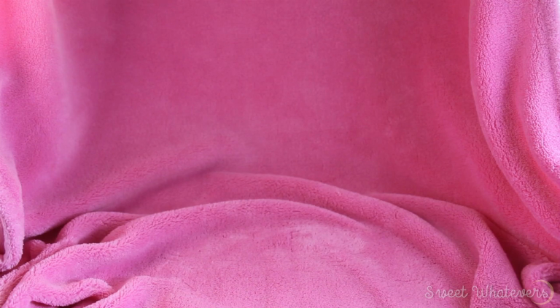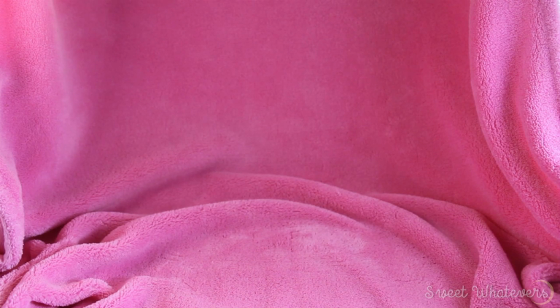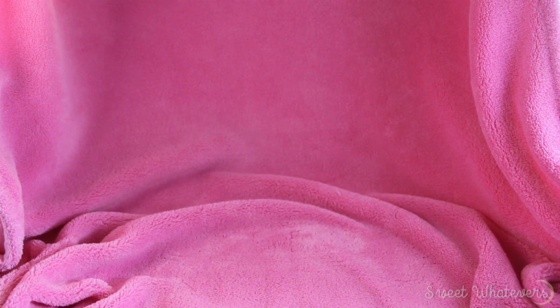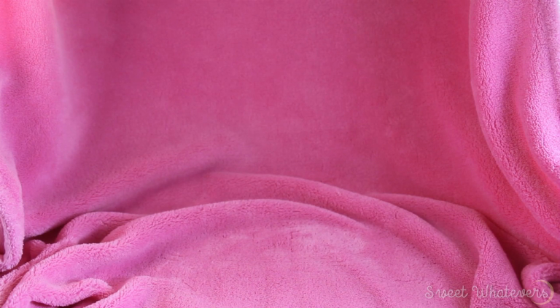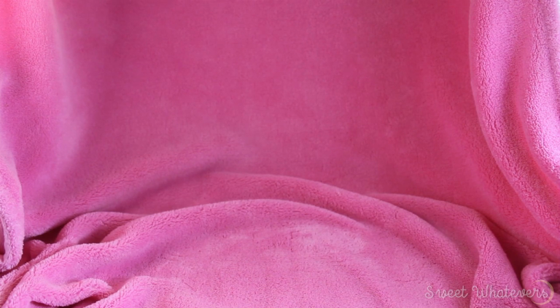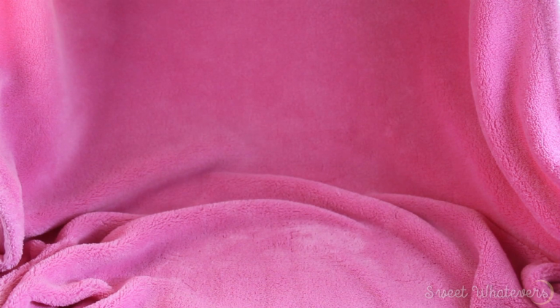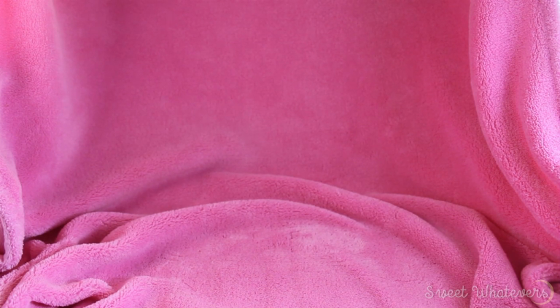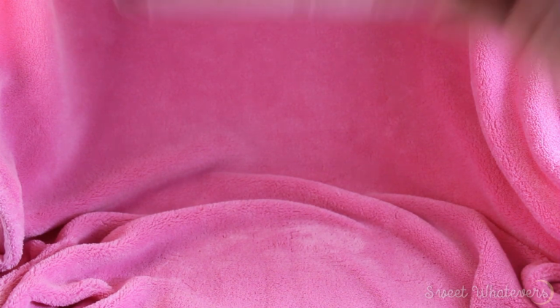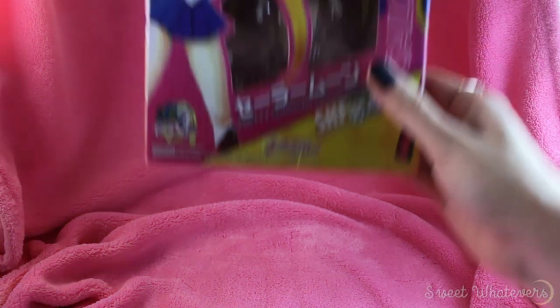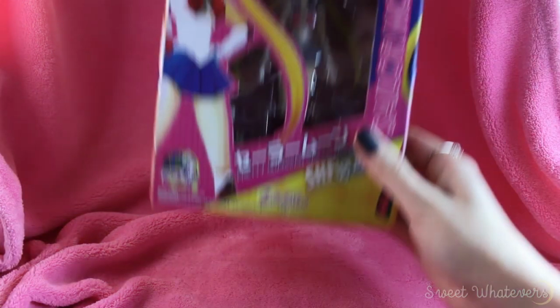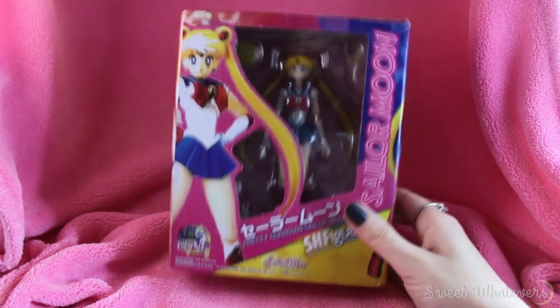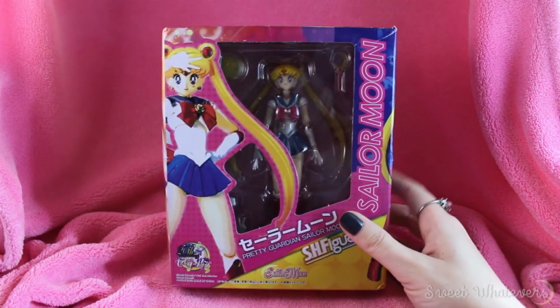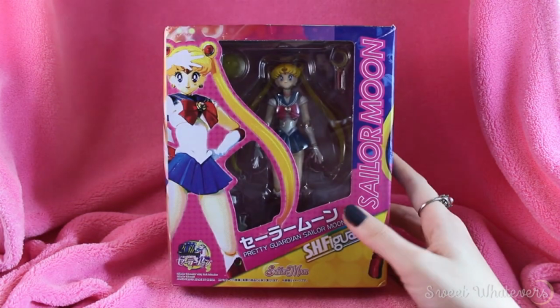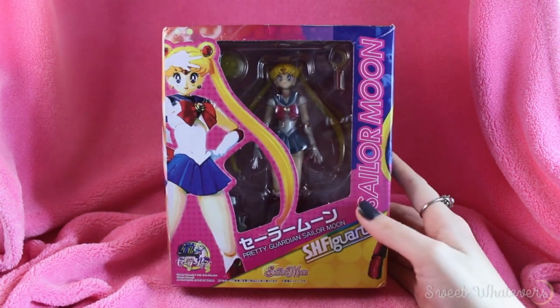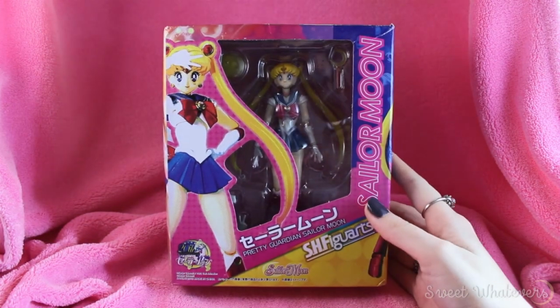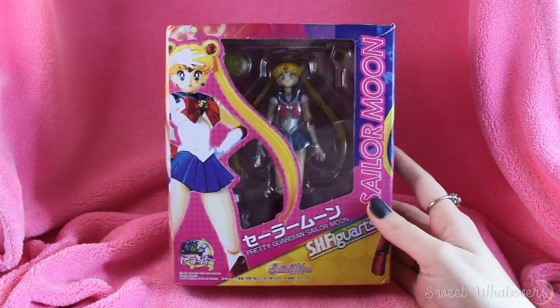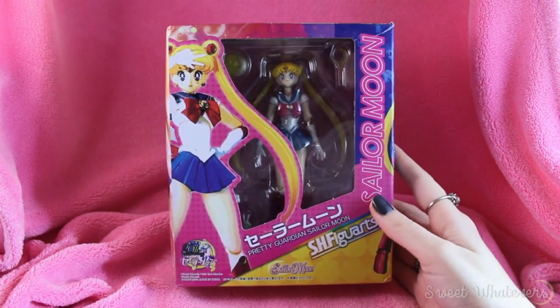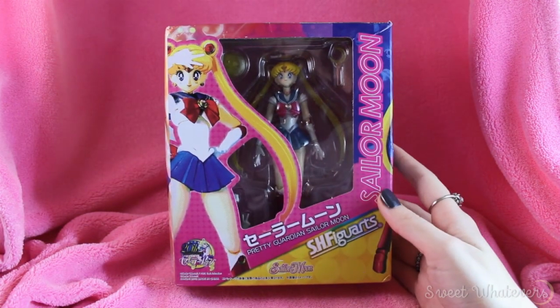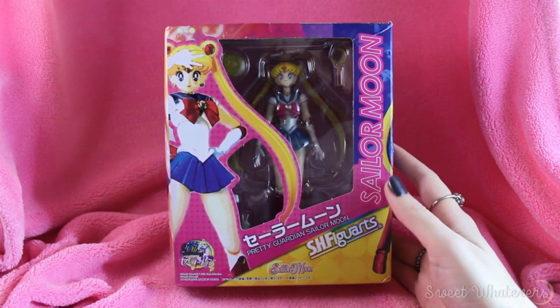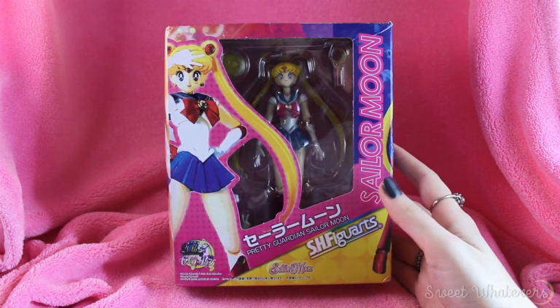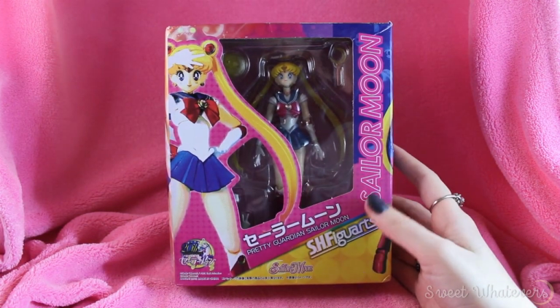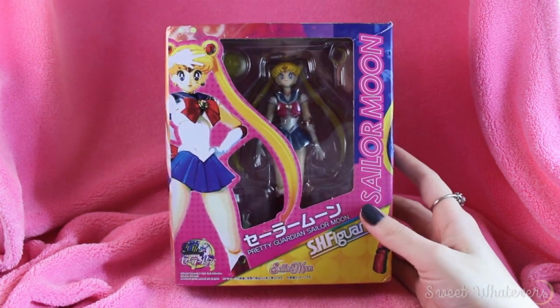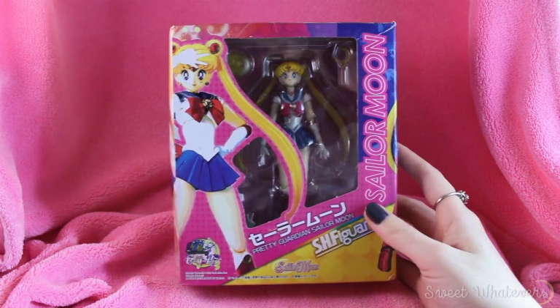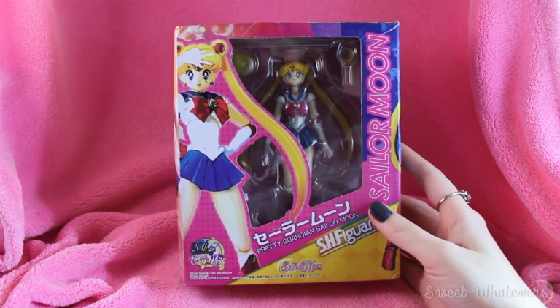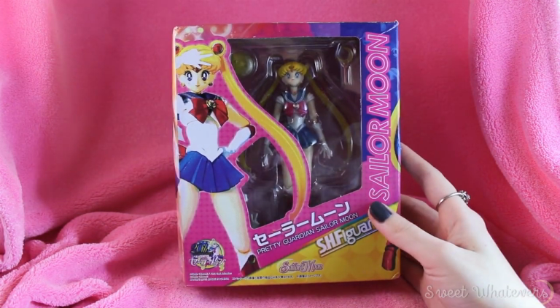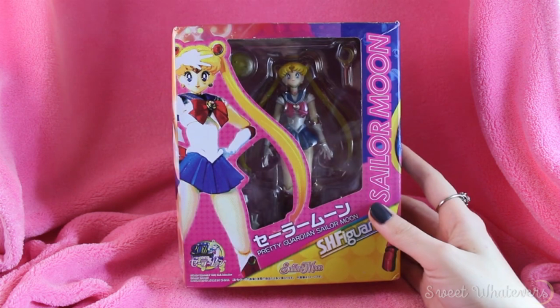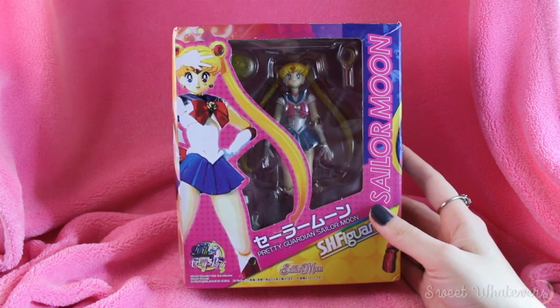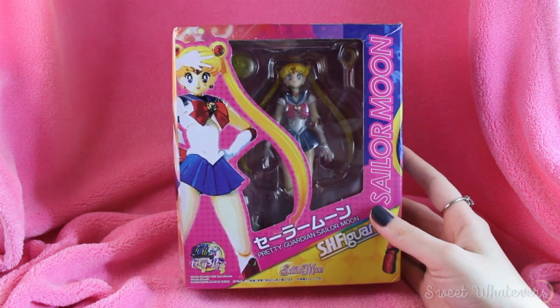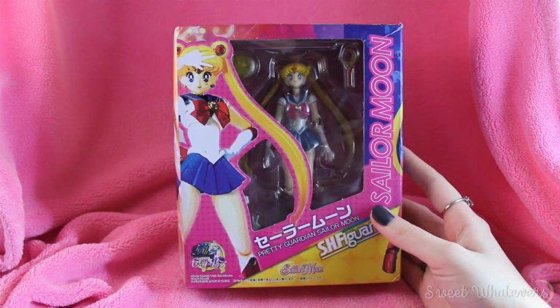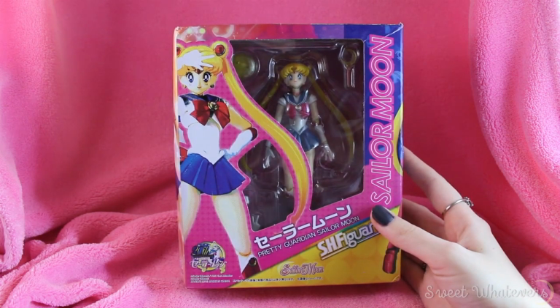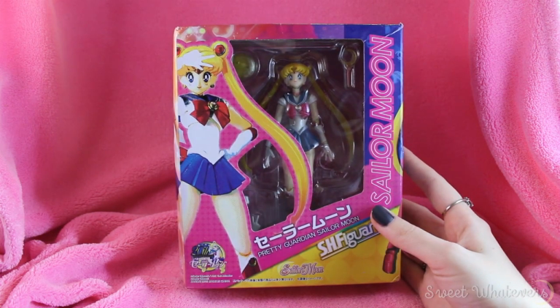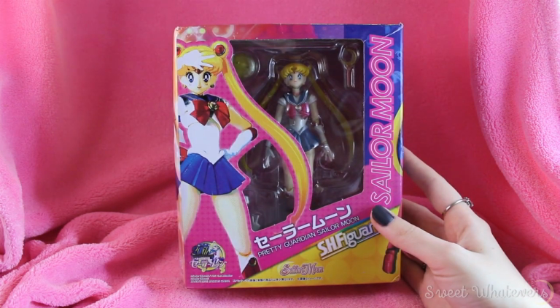Hello Moonies! Tonight we're going to be taking a look at the S.H. Figure Arts Sailor Moon fully posable figure.